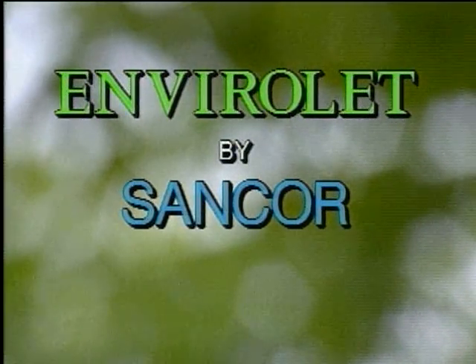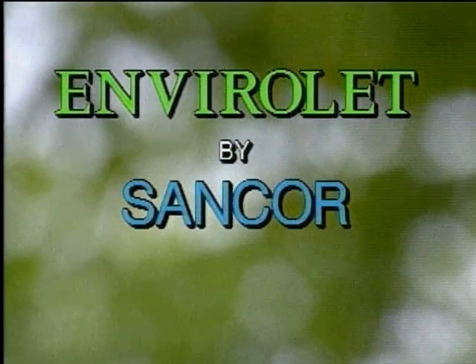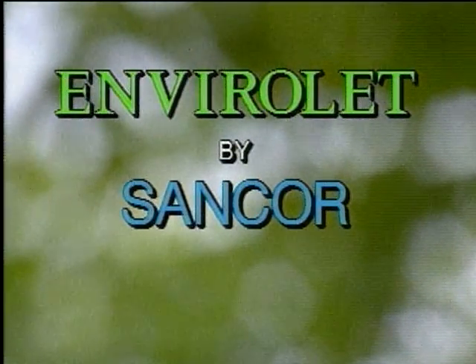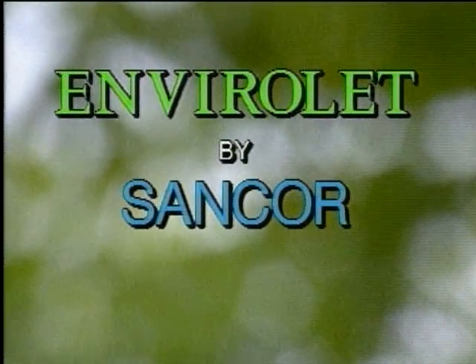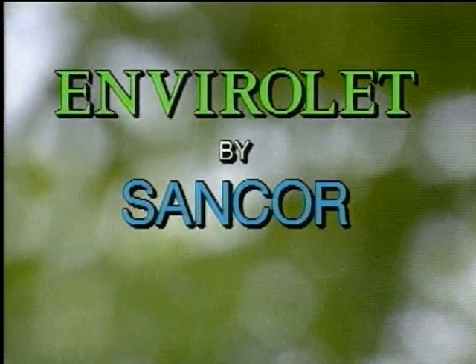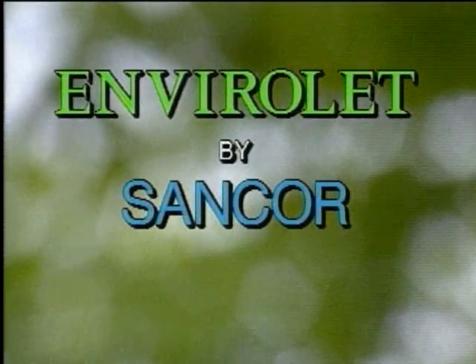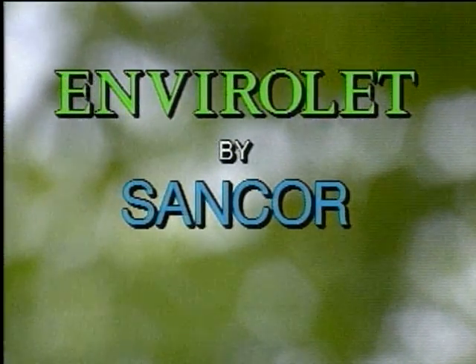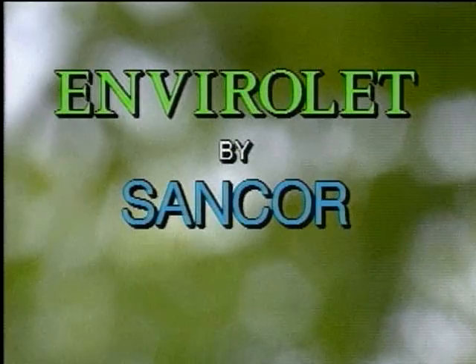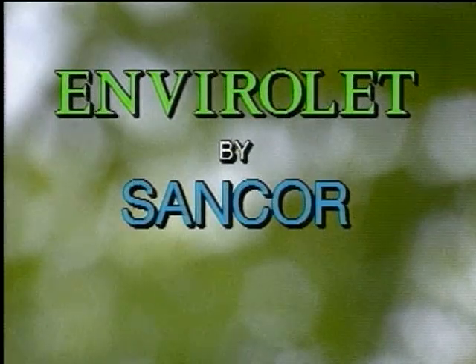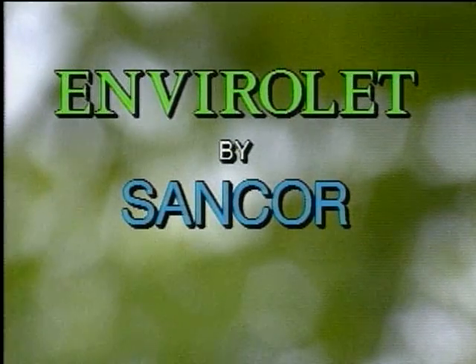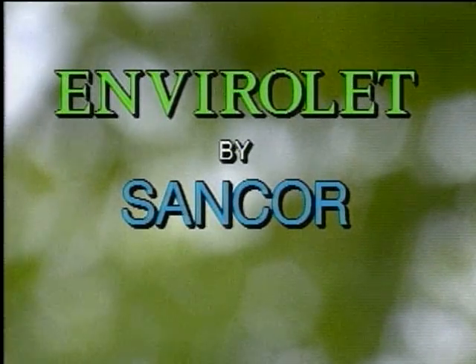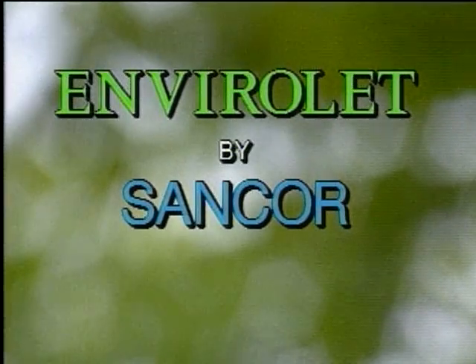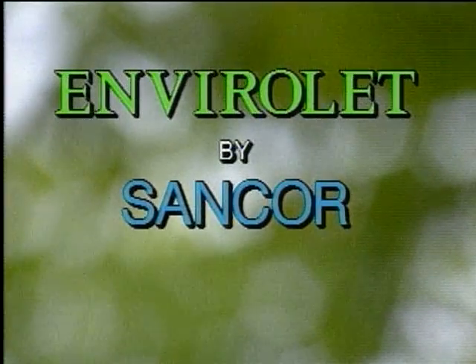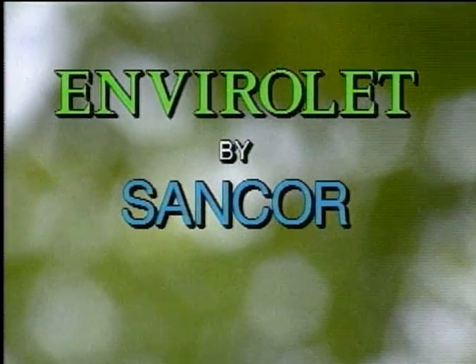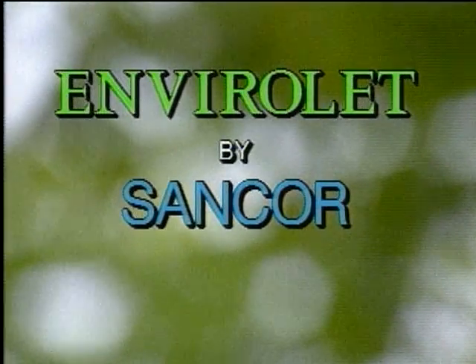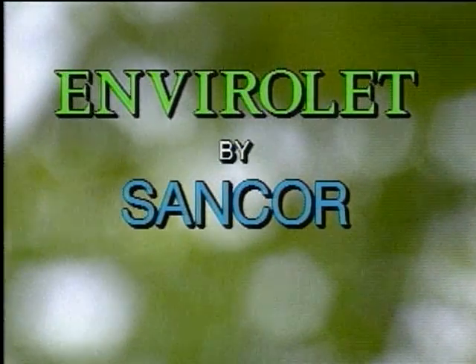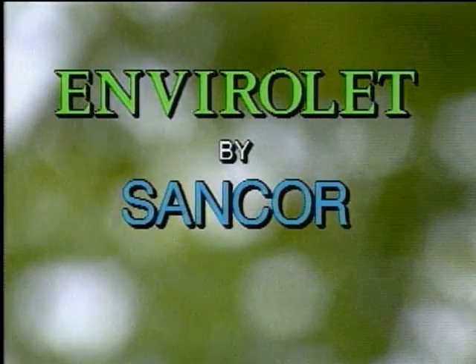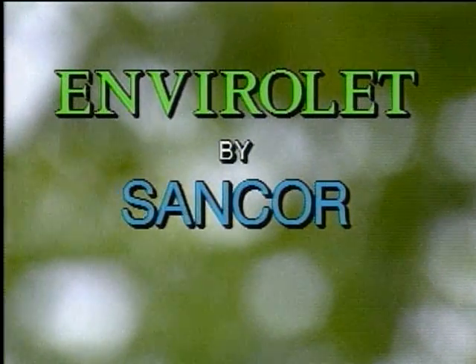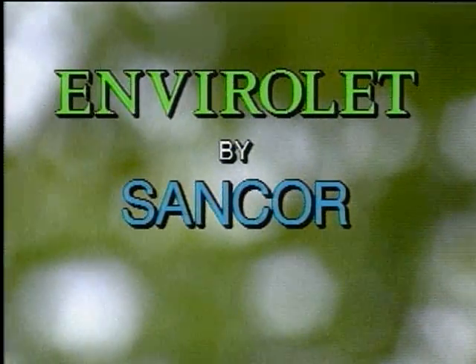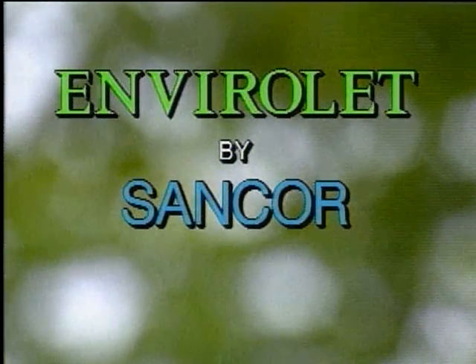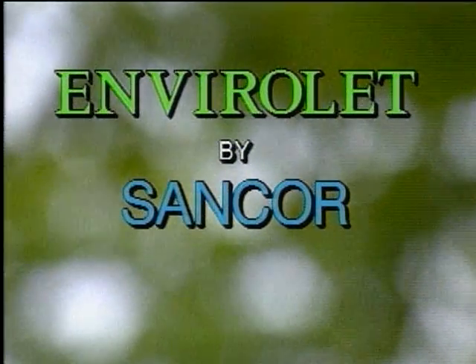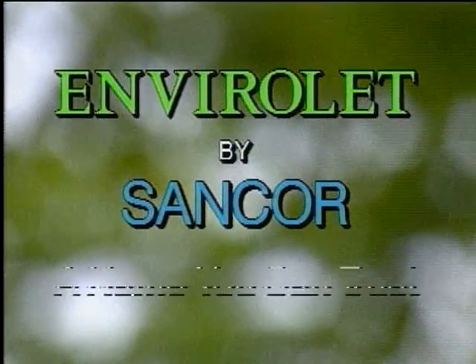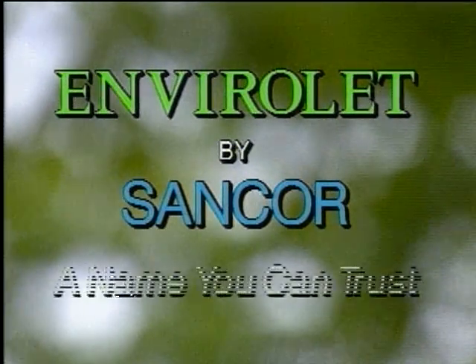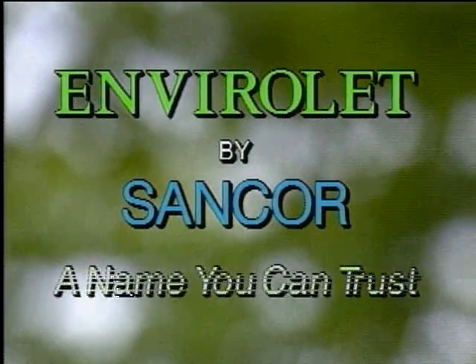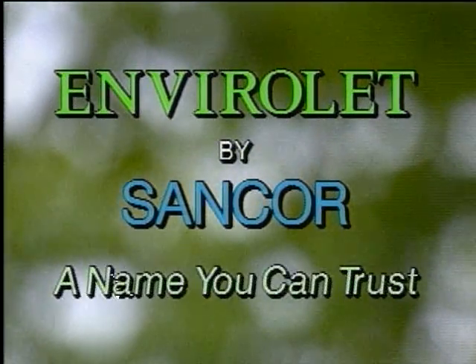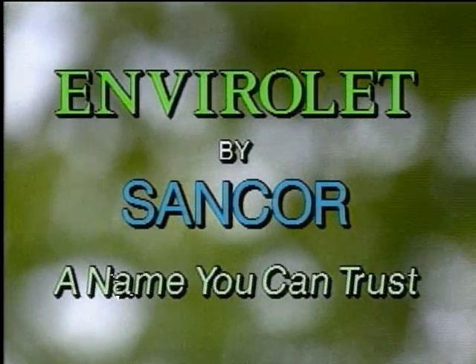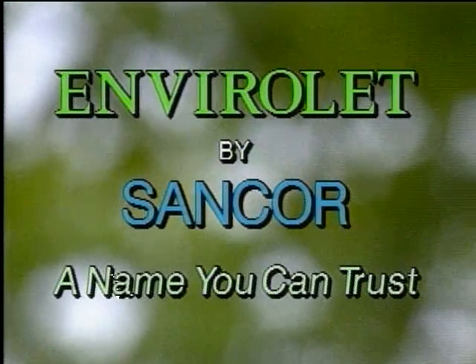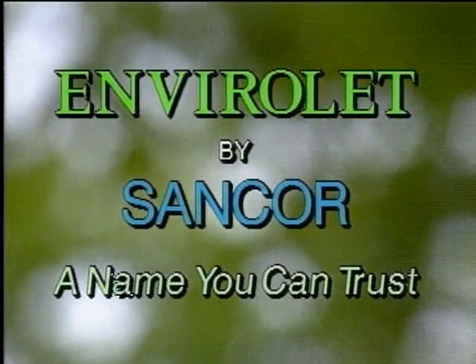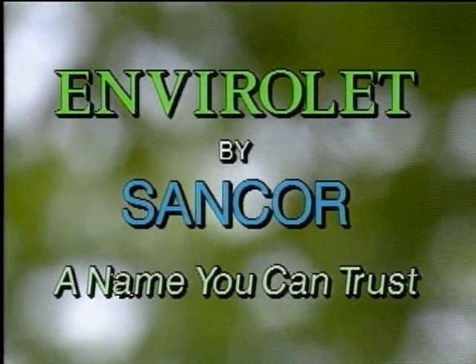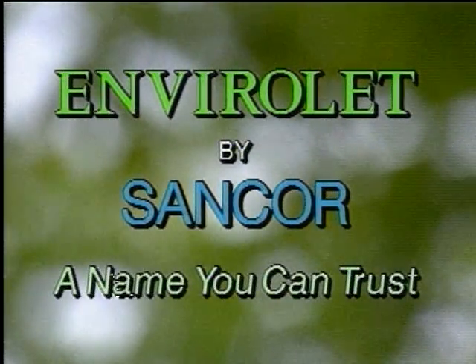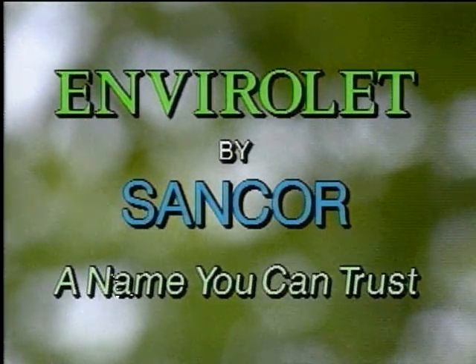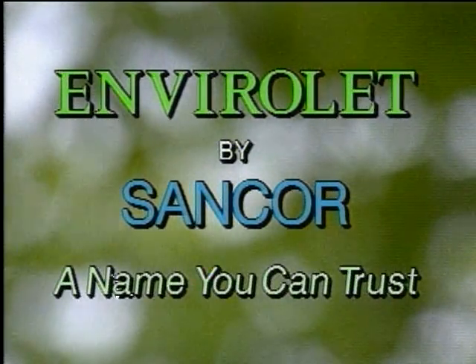That's the Envirolet story. Envirolet by Sancor, a name you can trust.